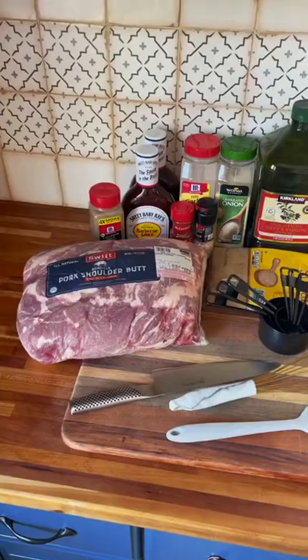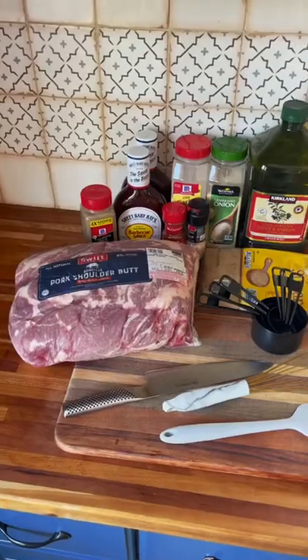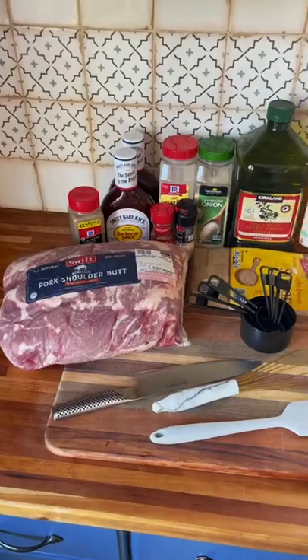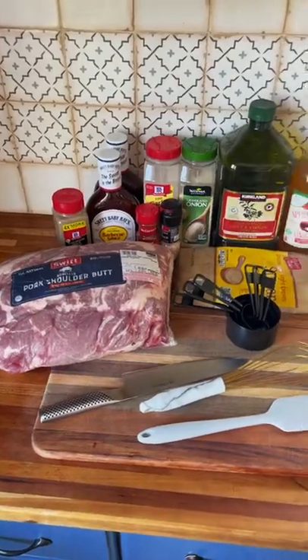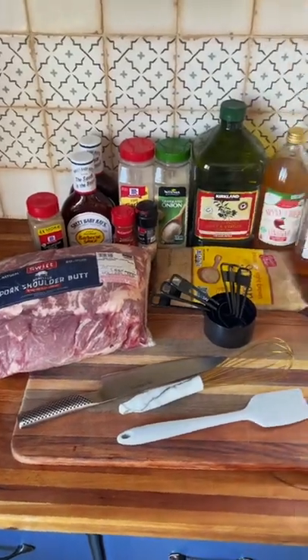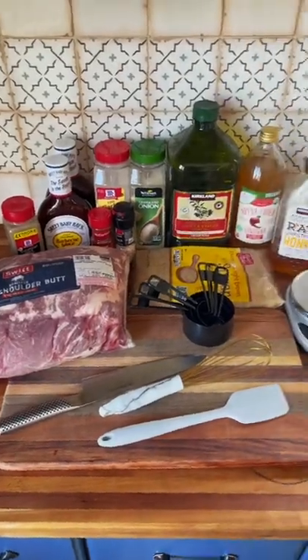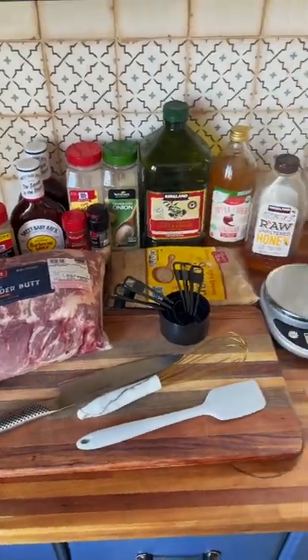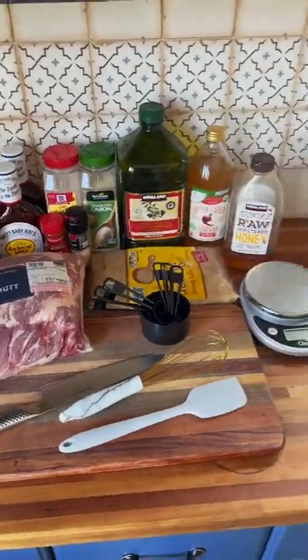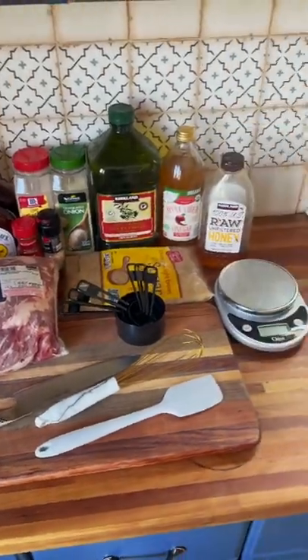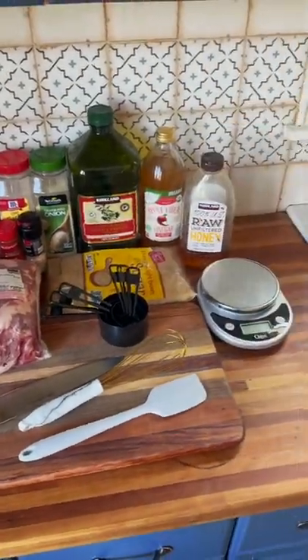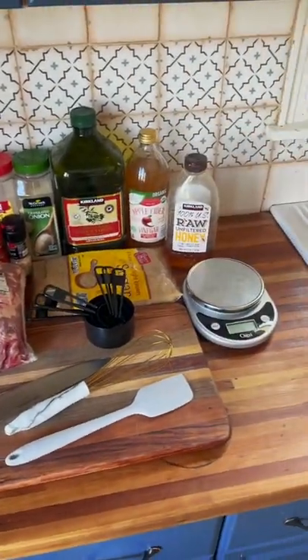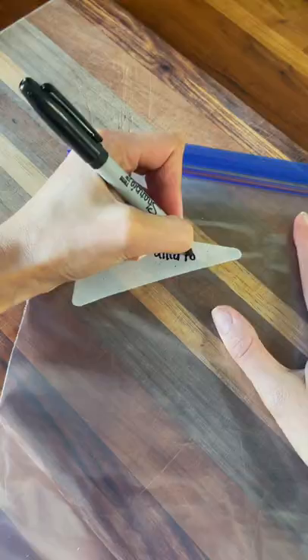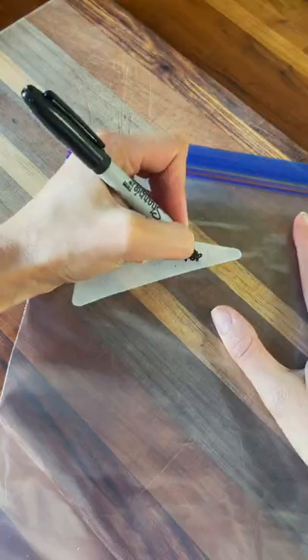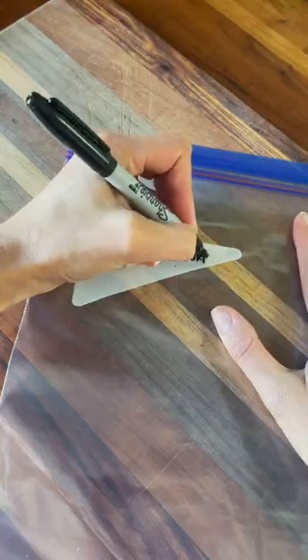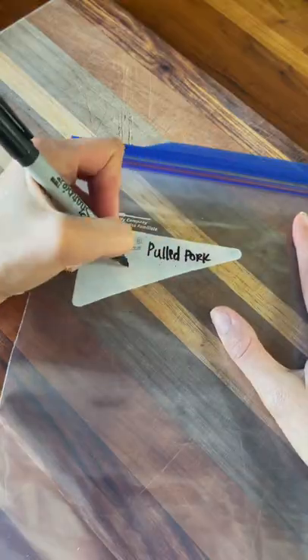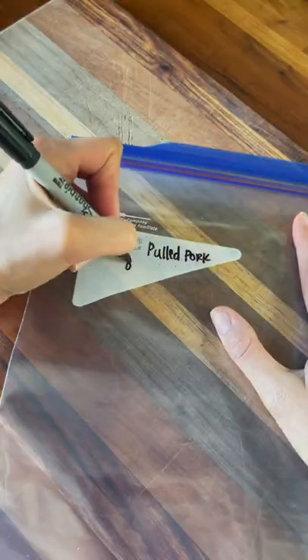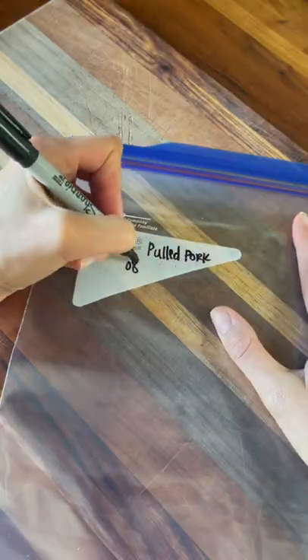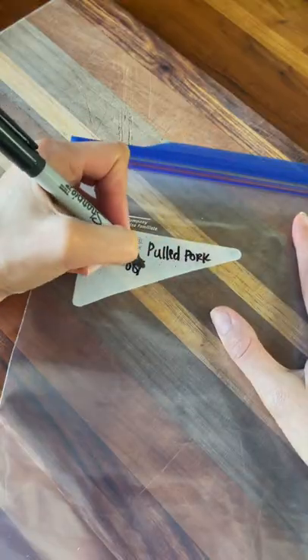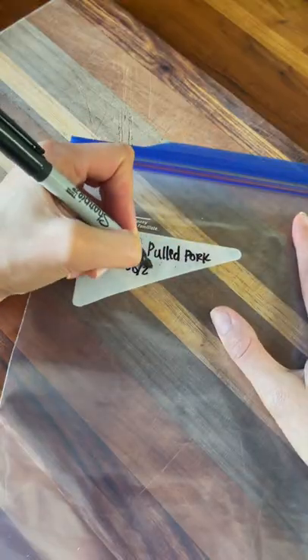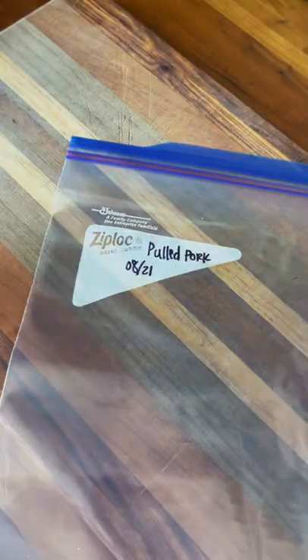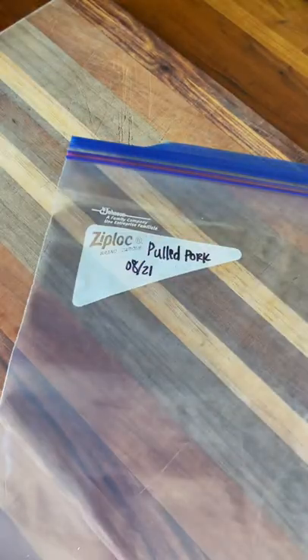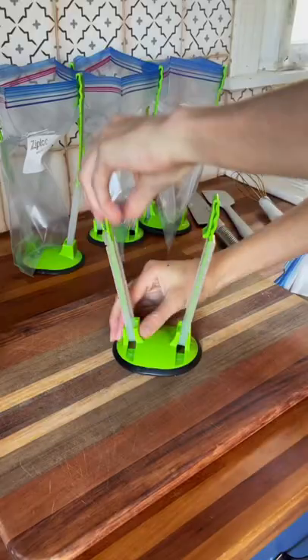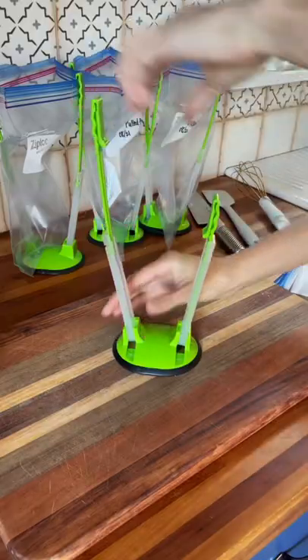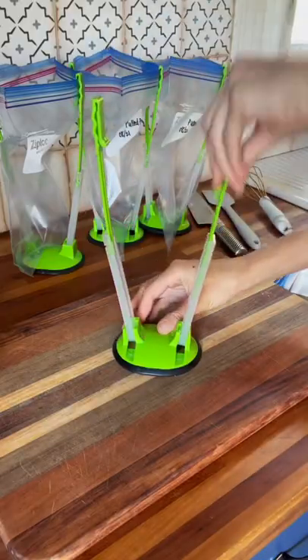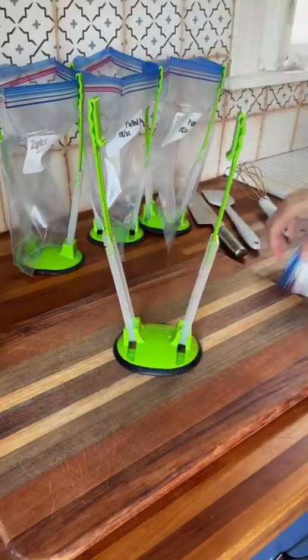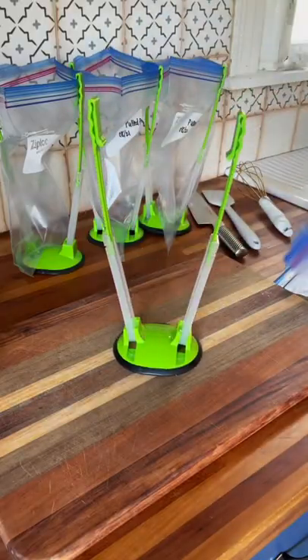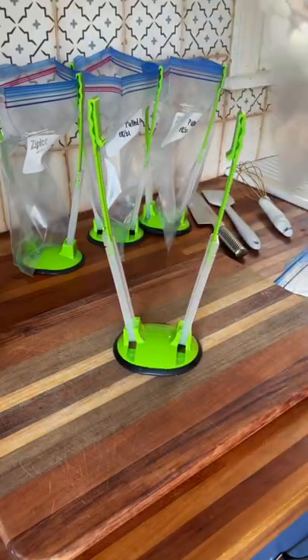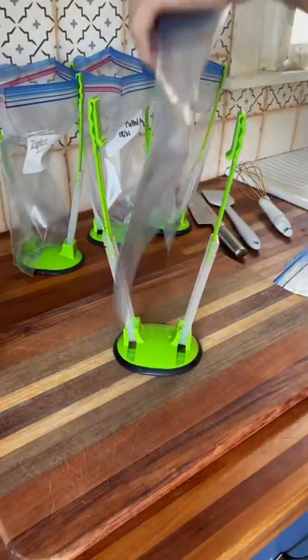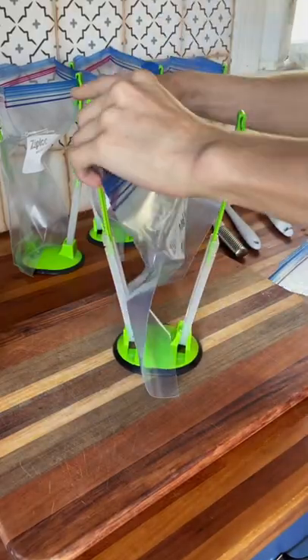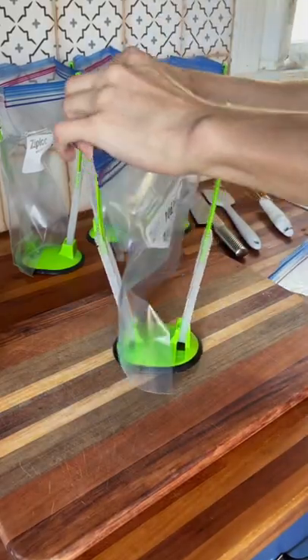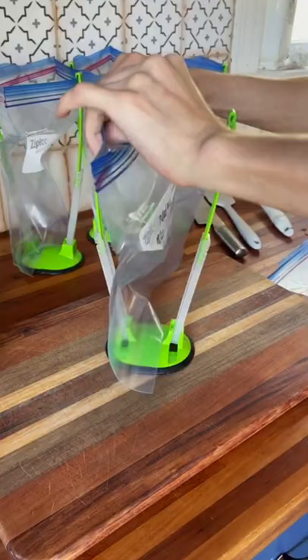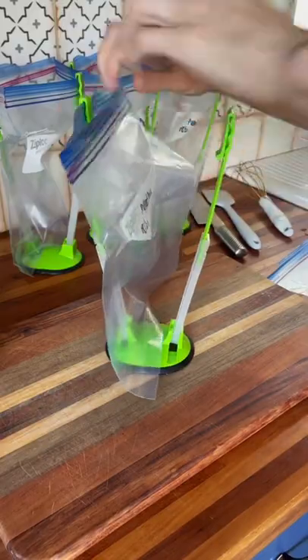Today we're going to be meal prepping pulled pork. The first thing you want to do is label your bags with the date.